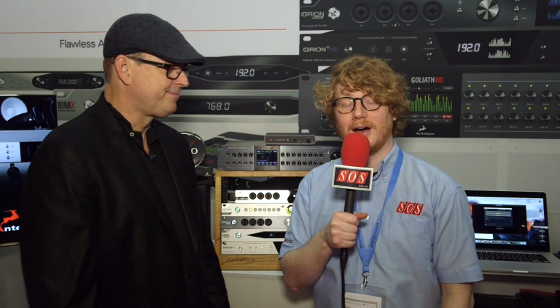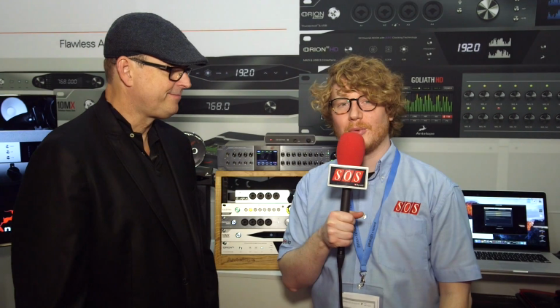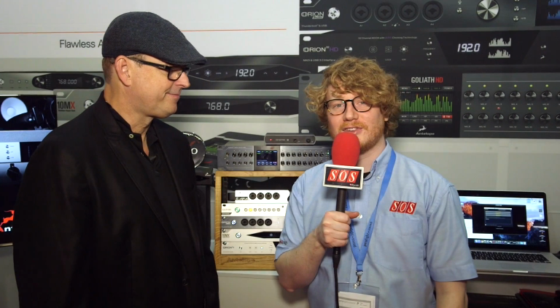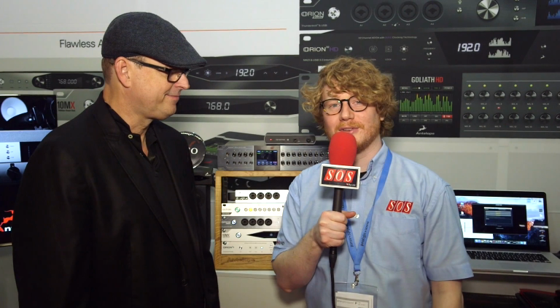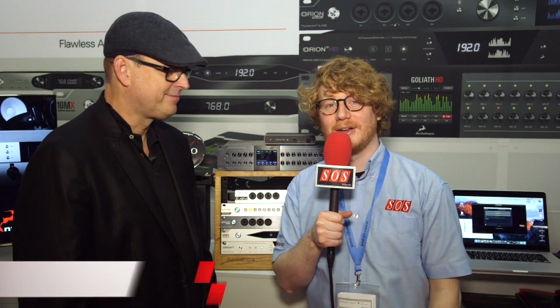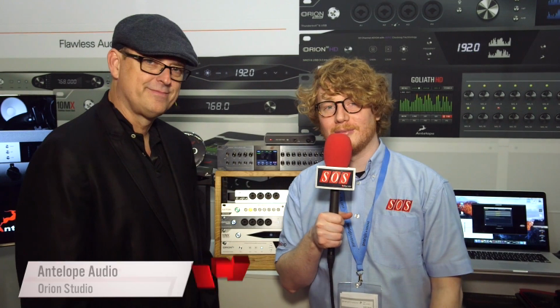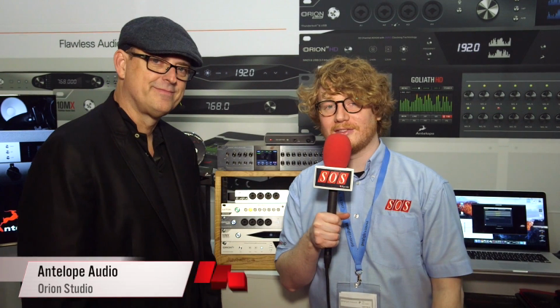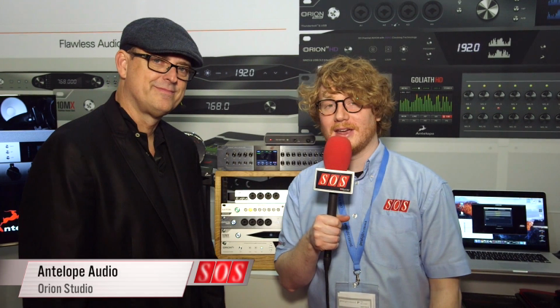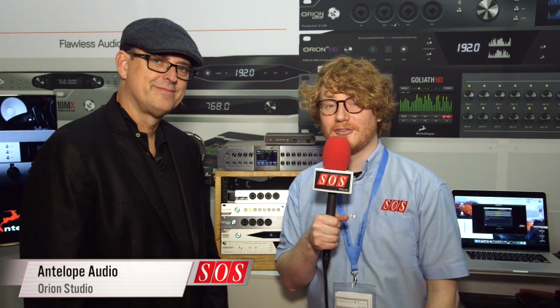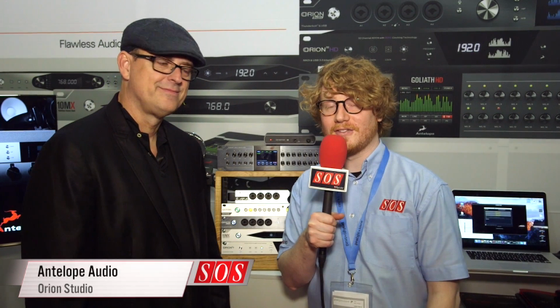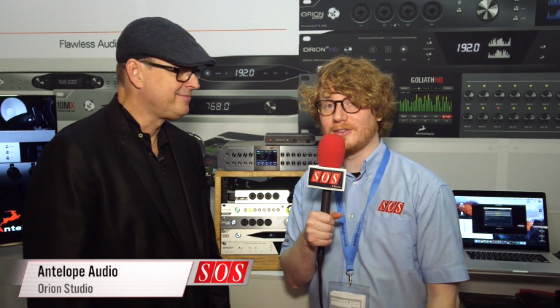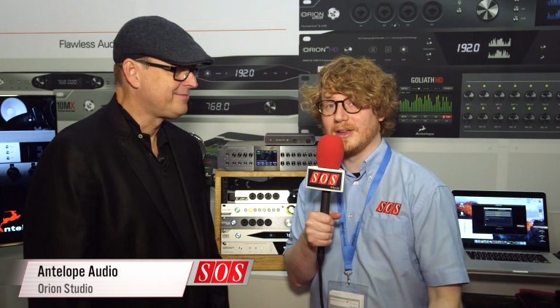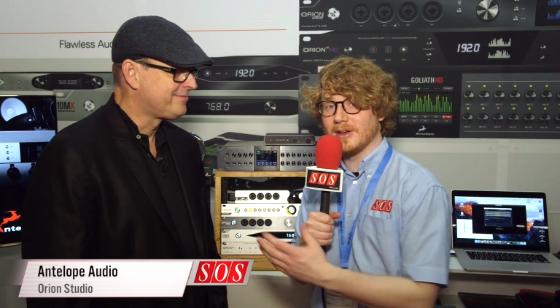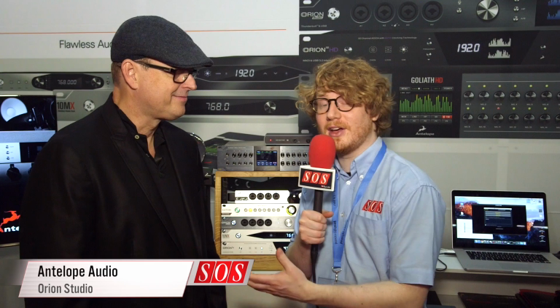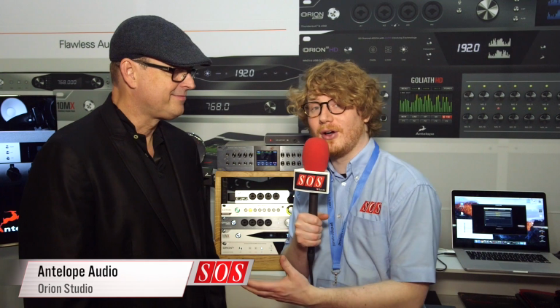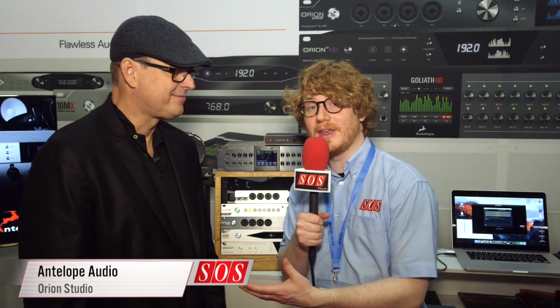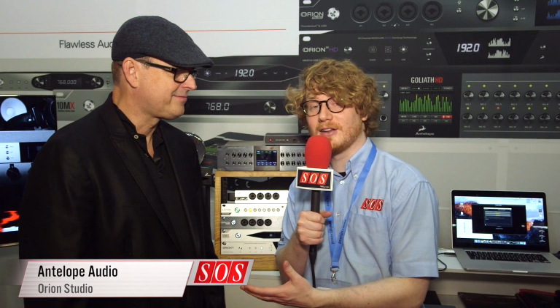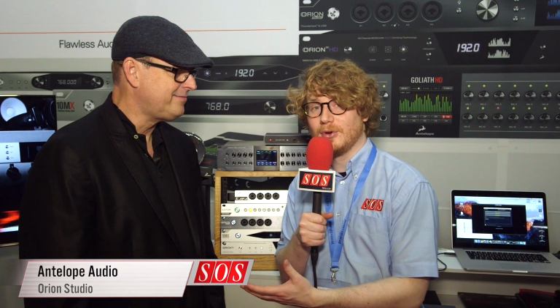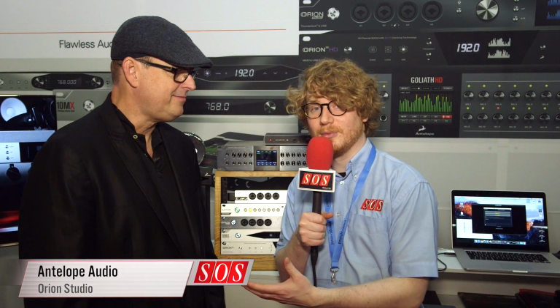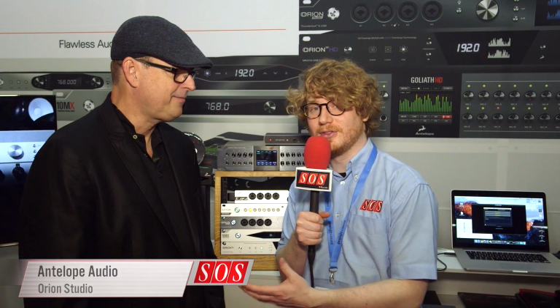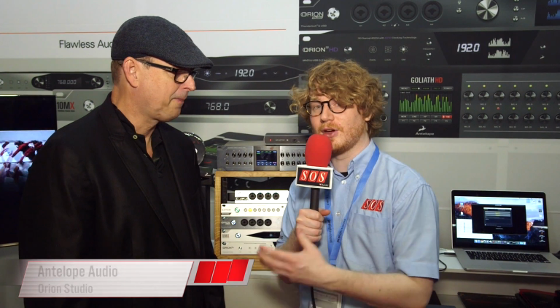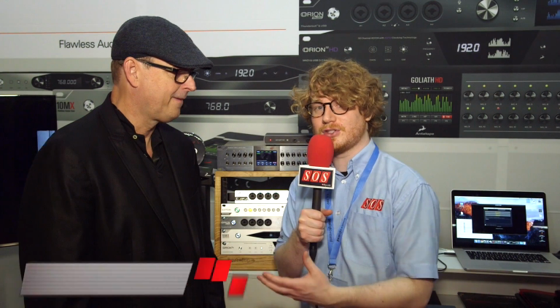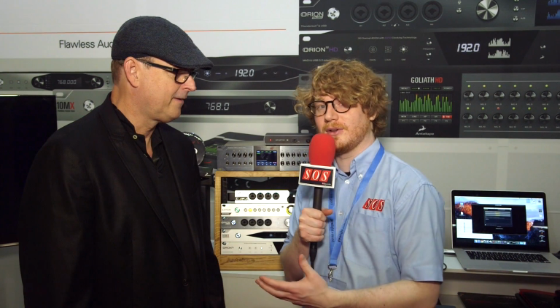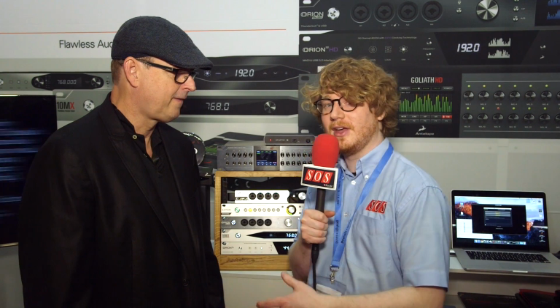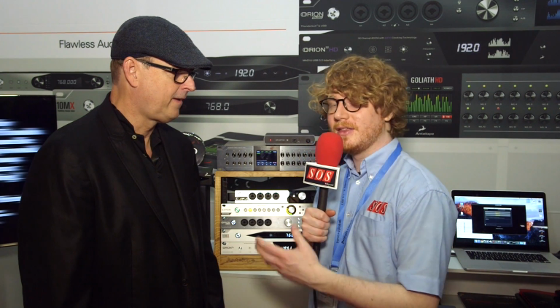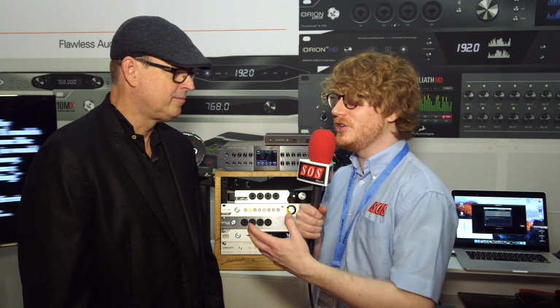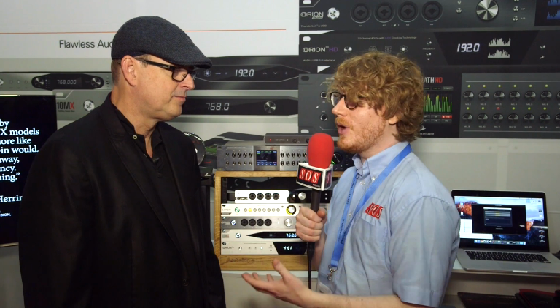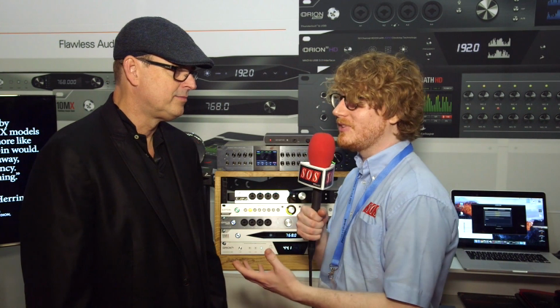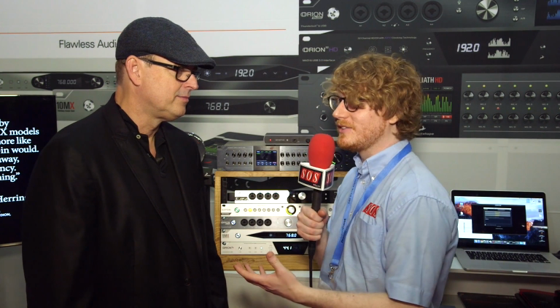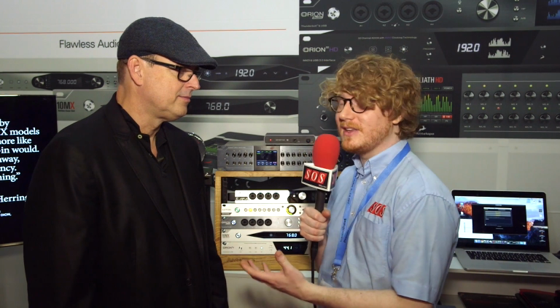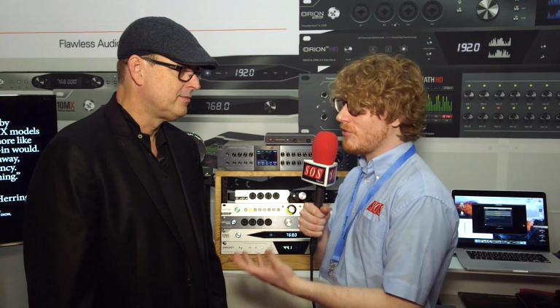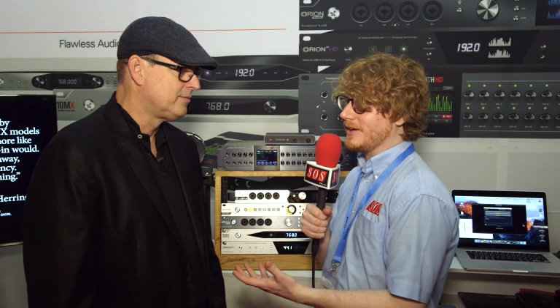Hi, Wolf of Sound on Sound here at Messe in Frankfurt with Marcel on the Antelope Audio booth, who's going to show us a new update to the Orion.